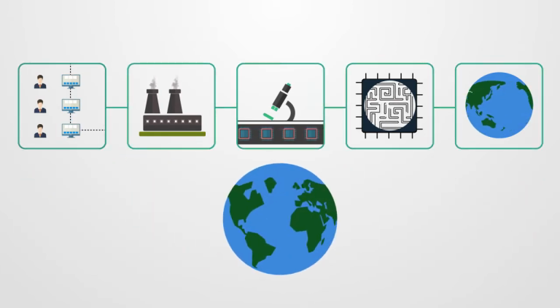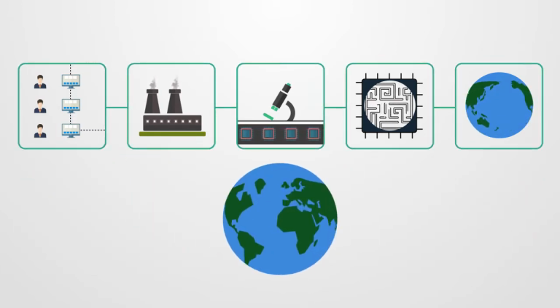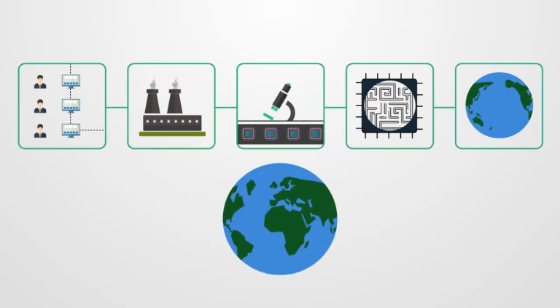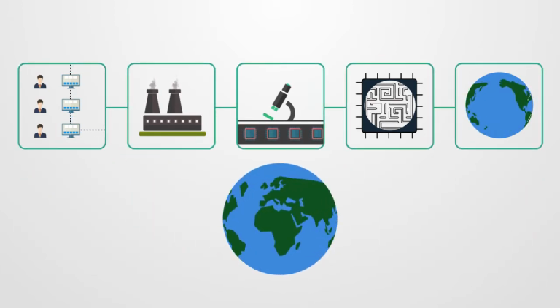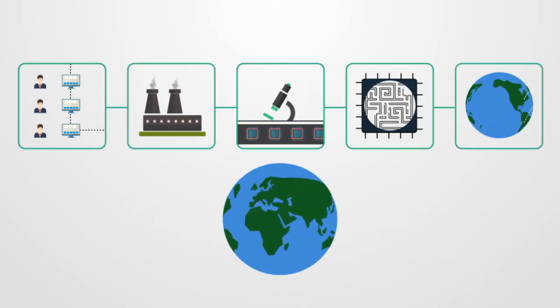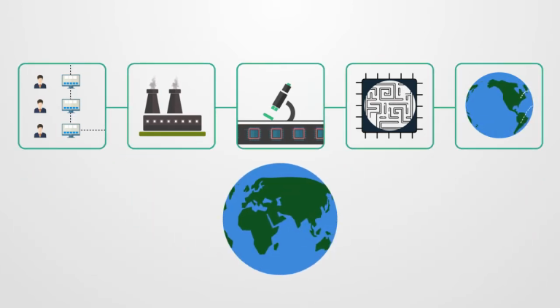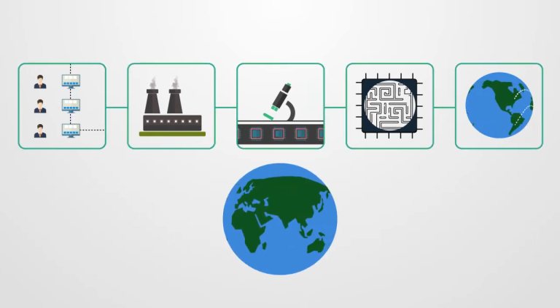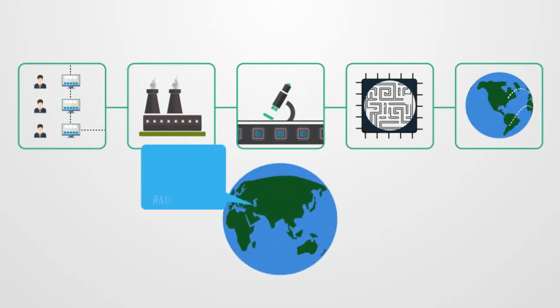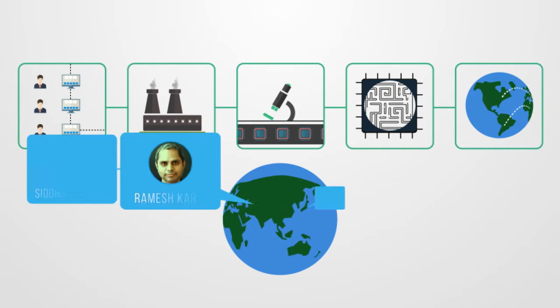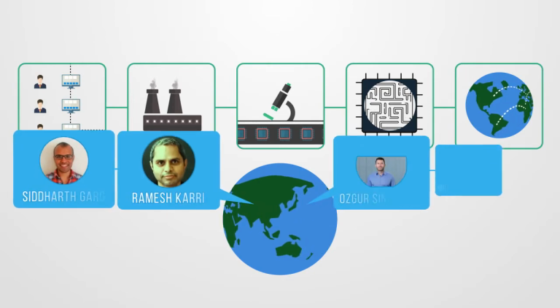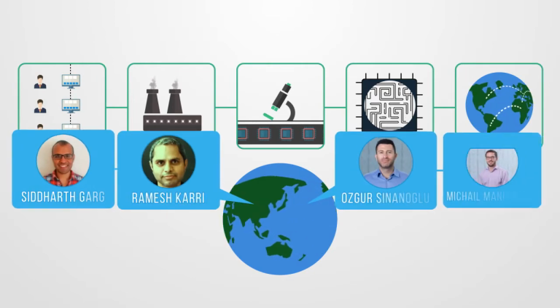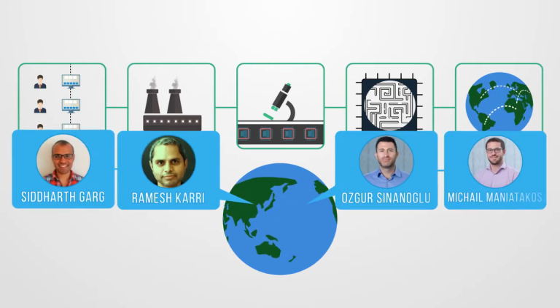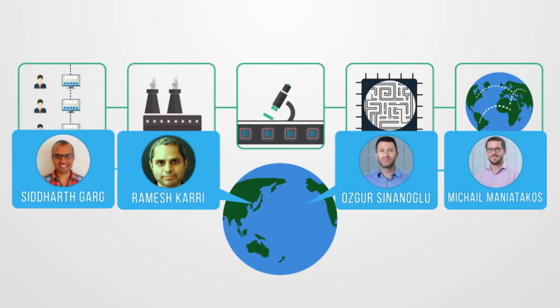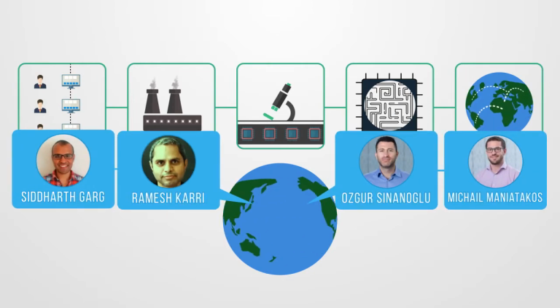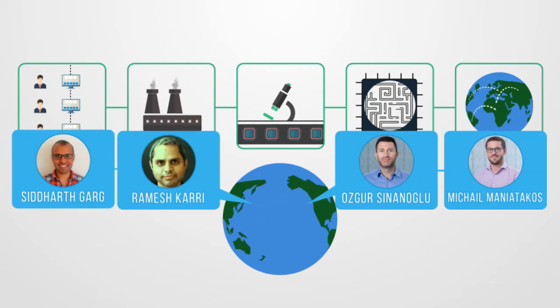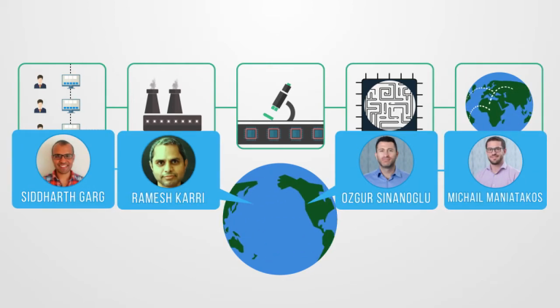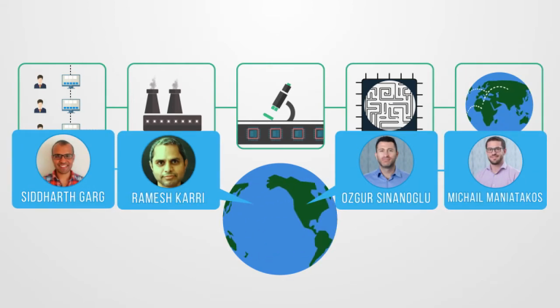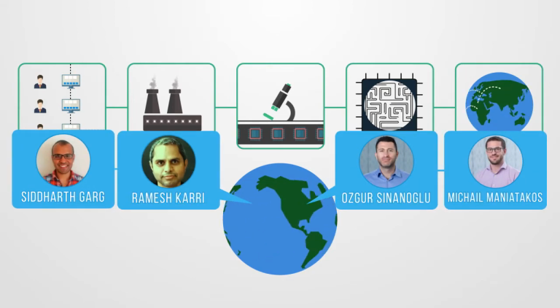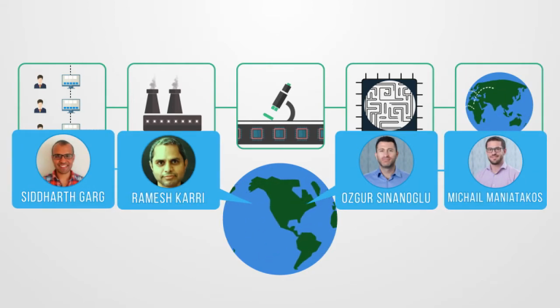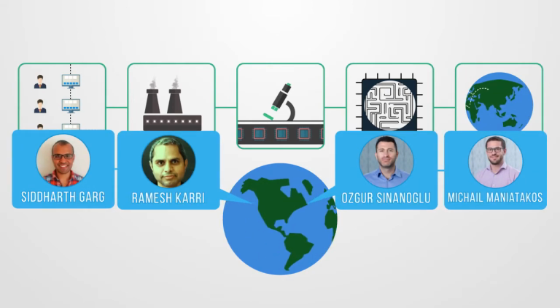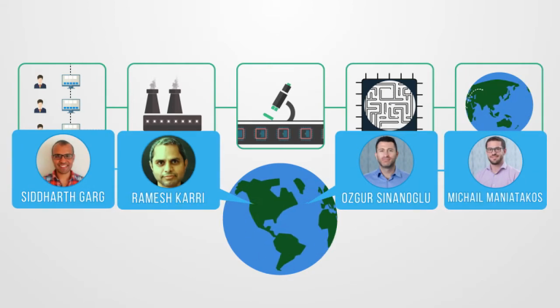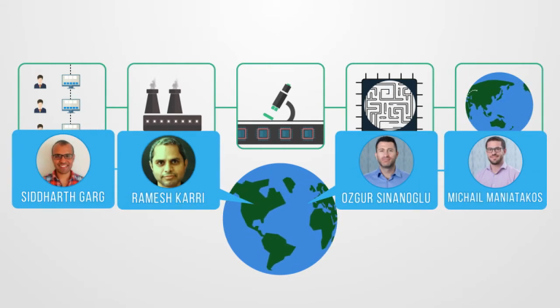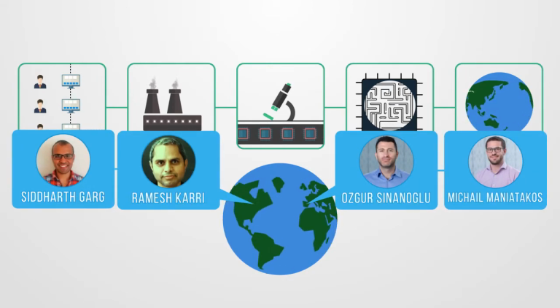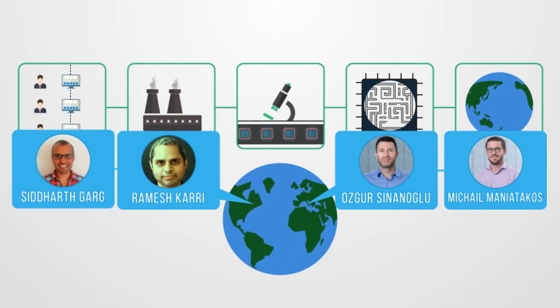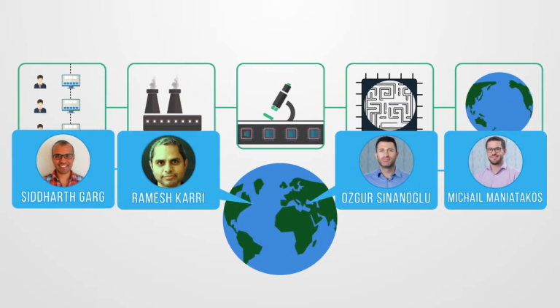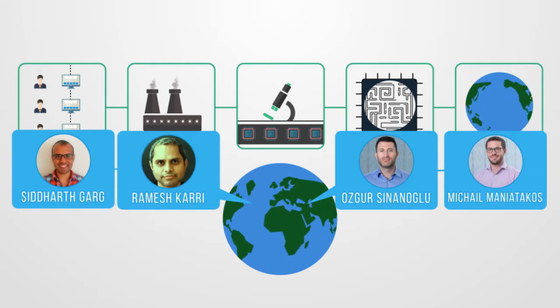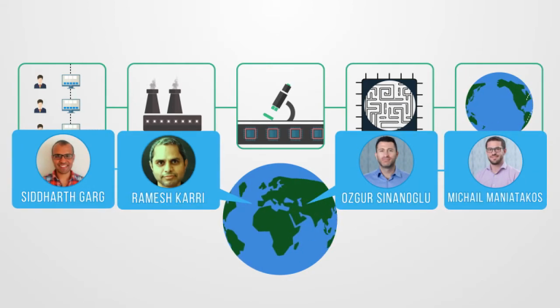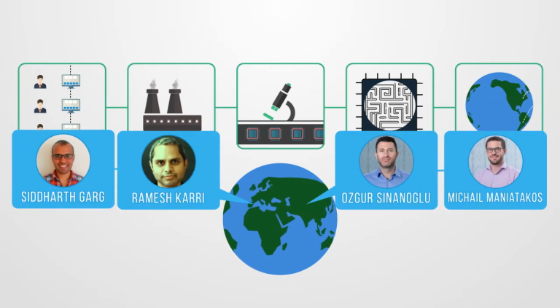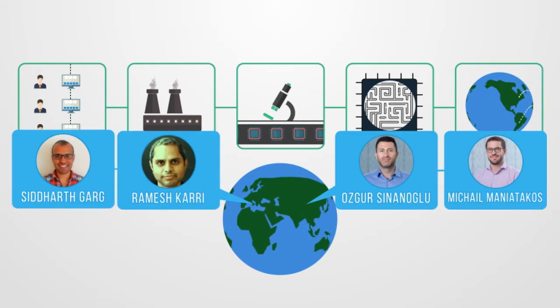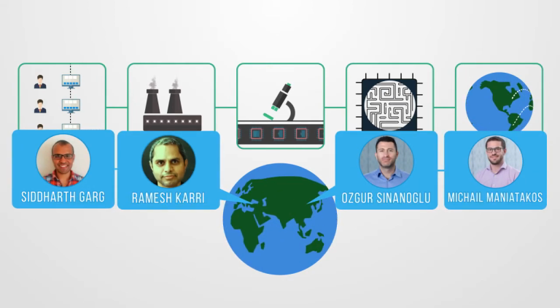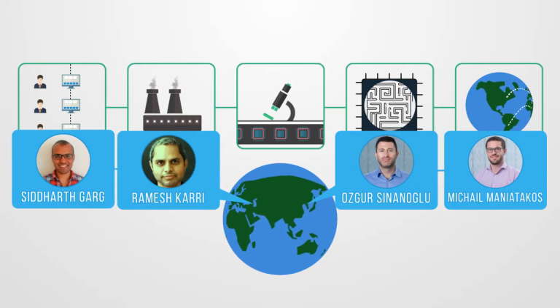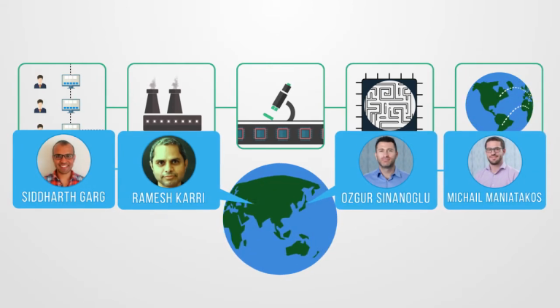At NYU, a team of four researchers are developing cutting-edge solutions to secure our electronic devices.